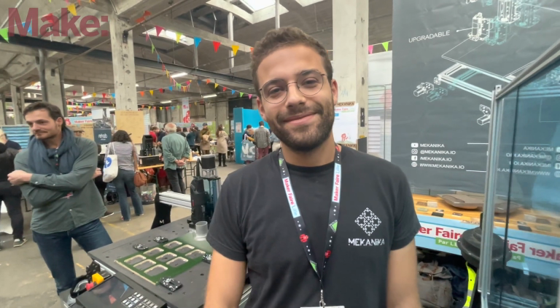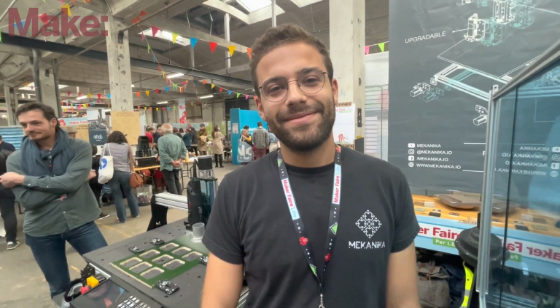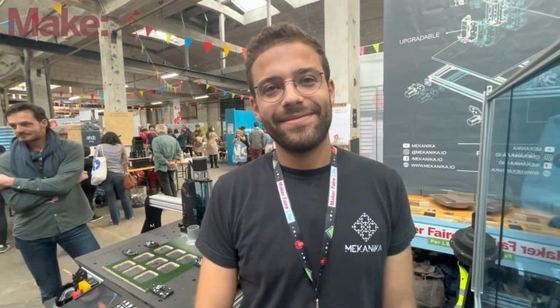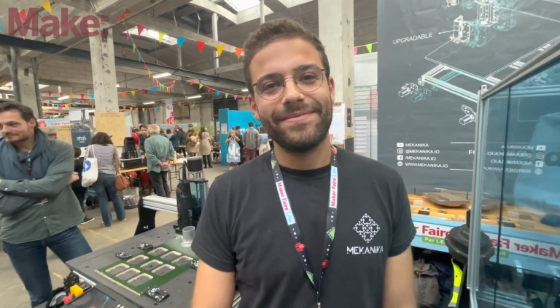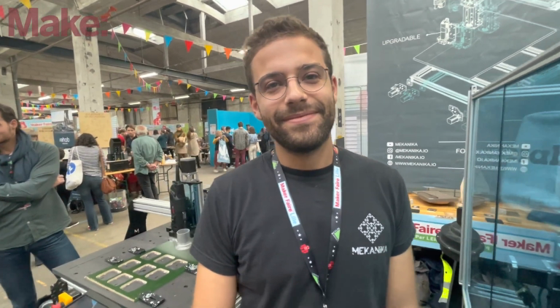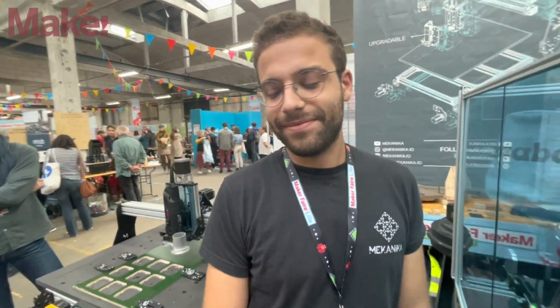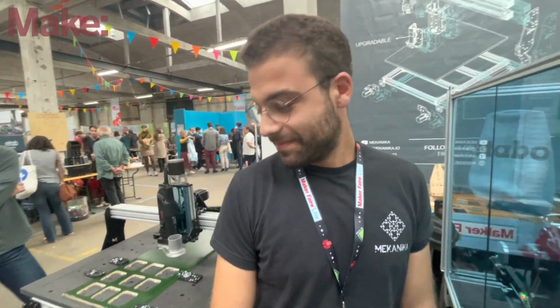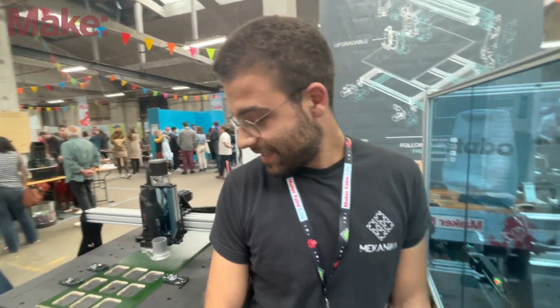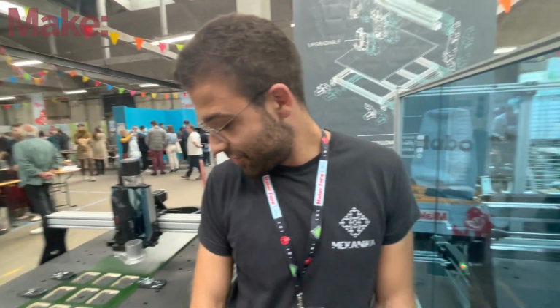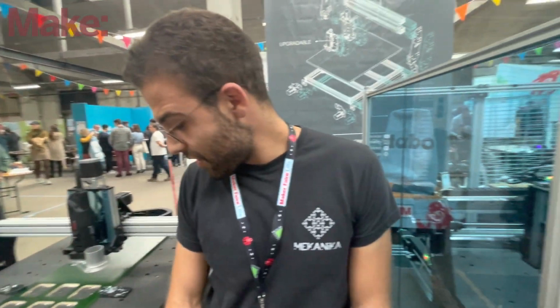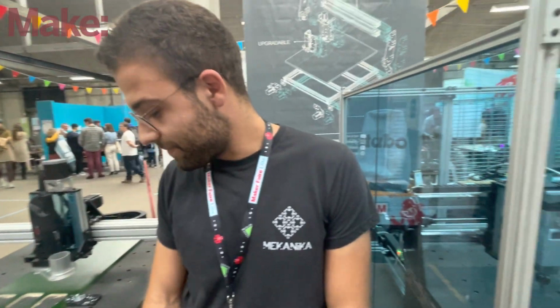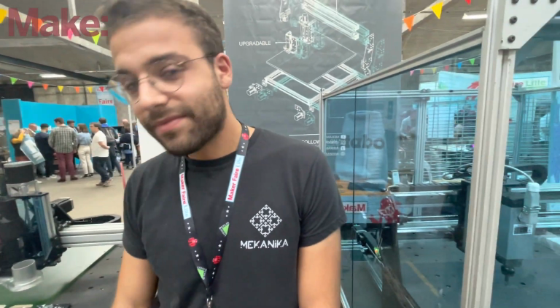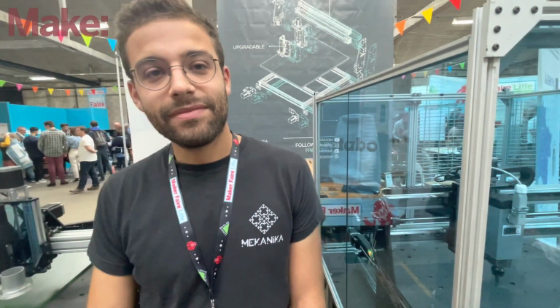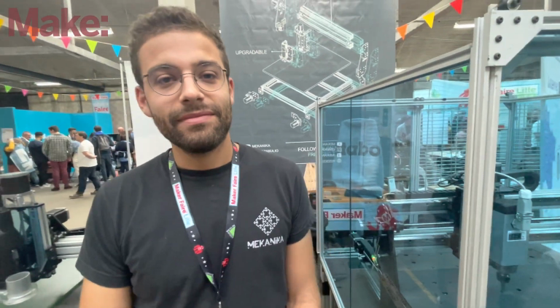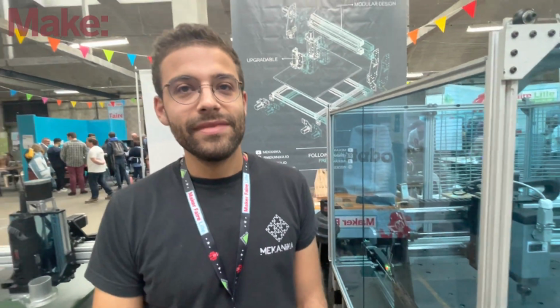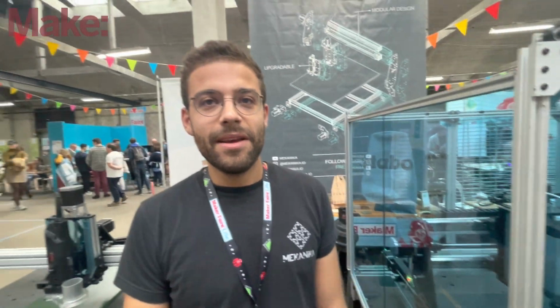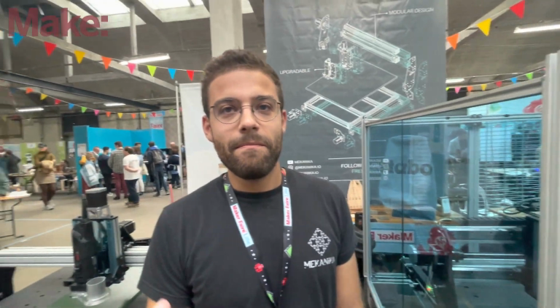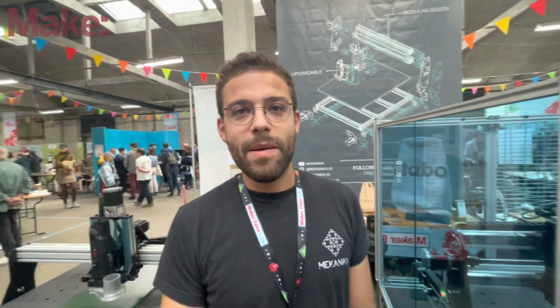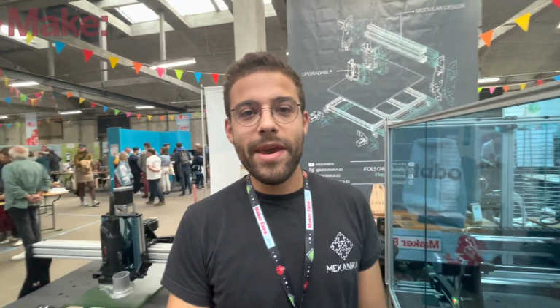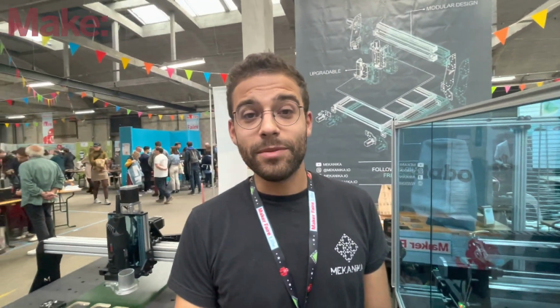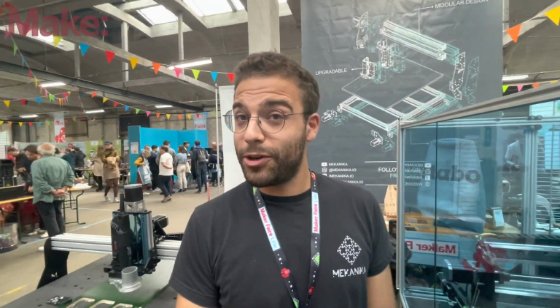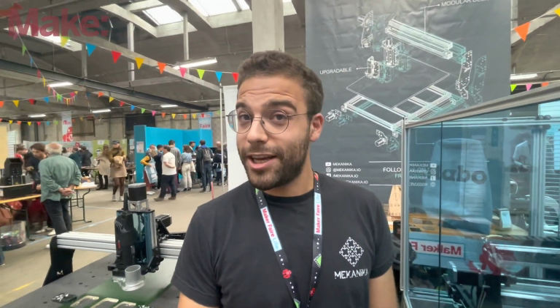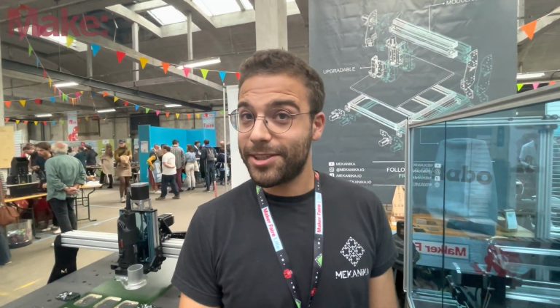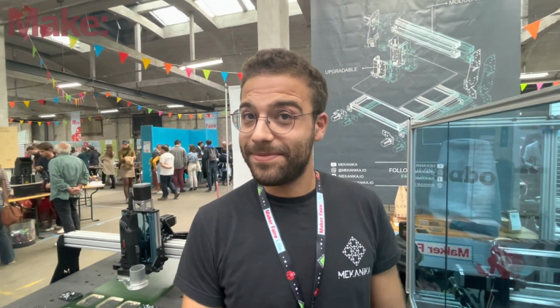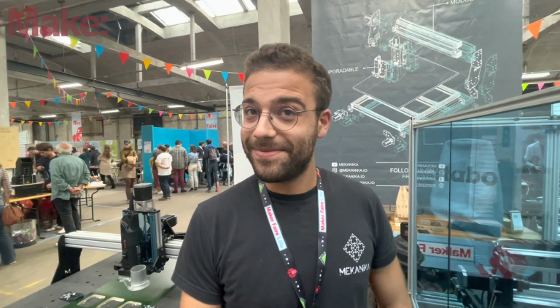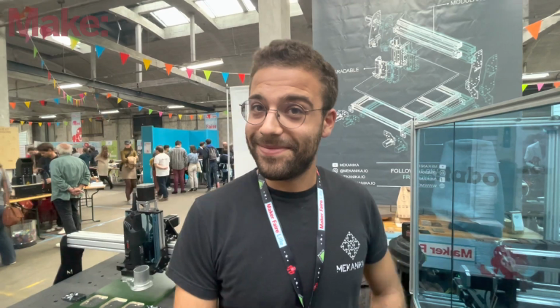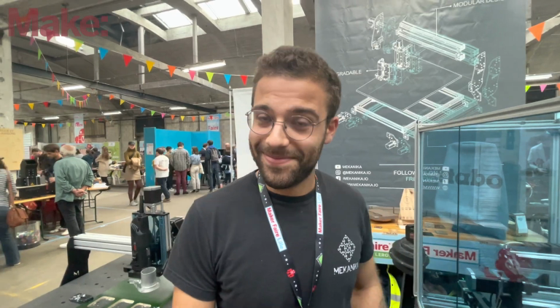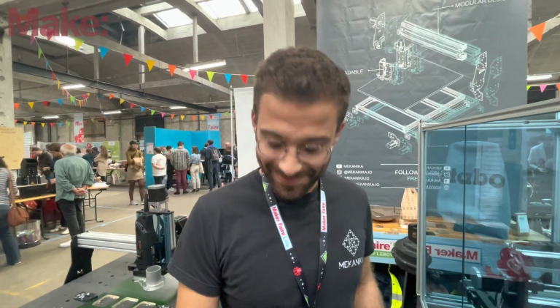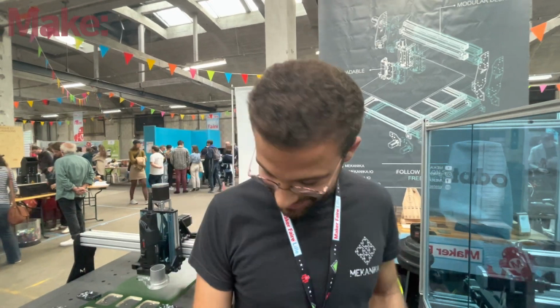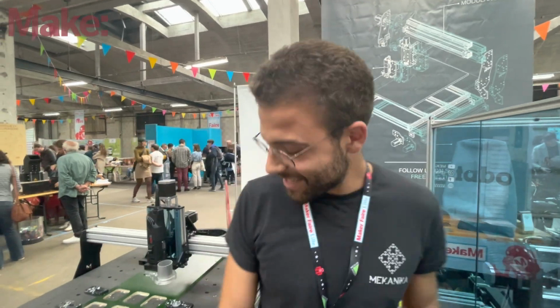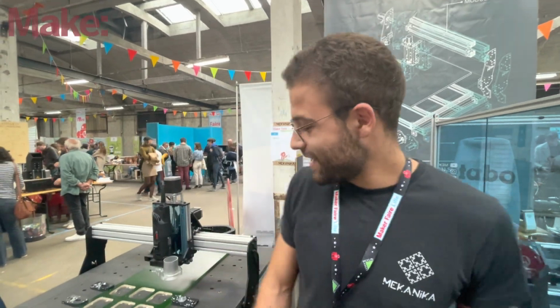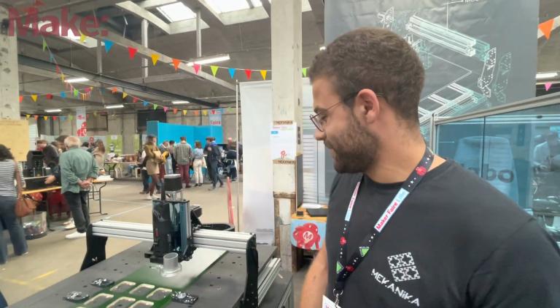I want to take a look at these machines and check them out. Thank you so much. Can you make some sawdust? Yeah, let's make some sawdust. Let's do it.